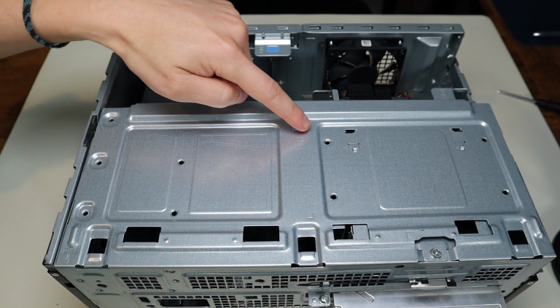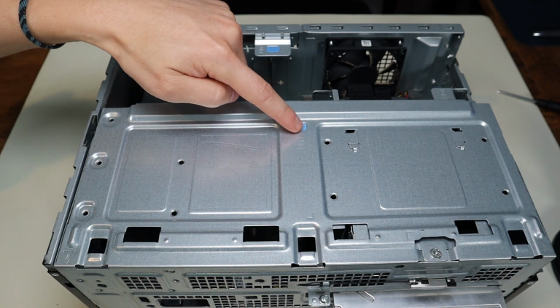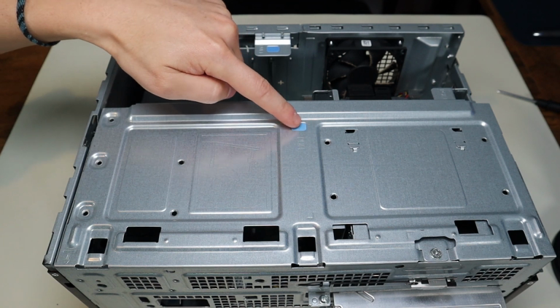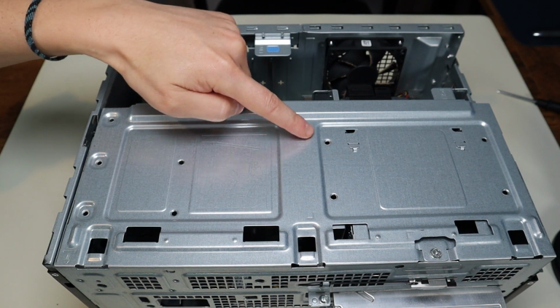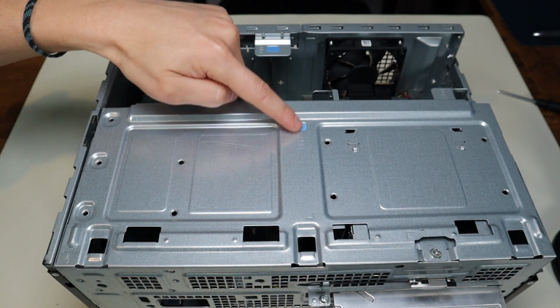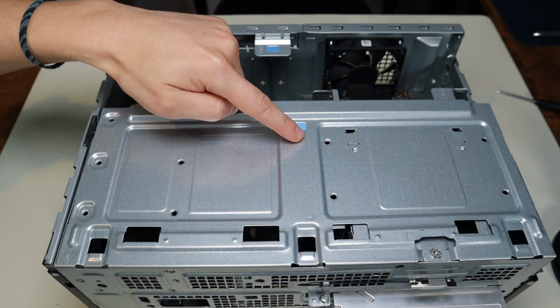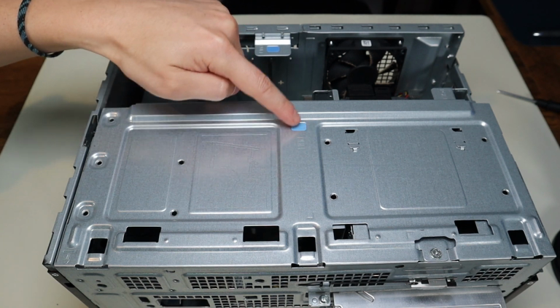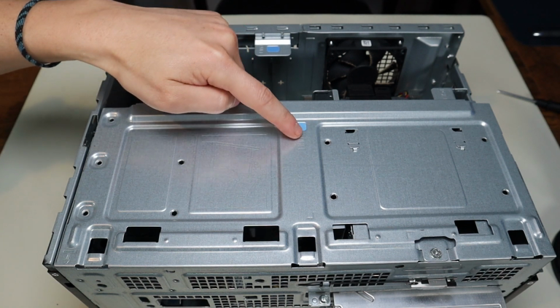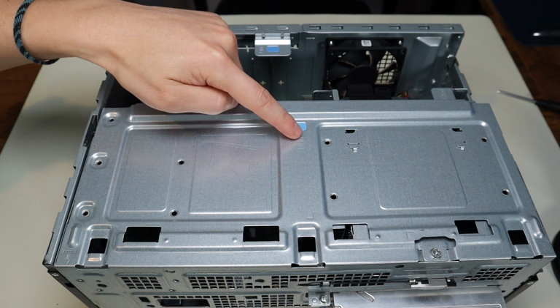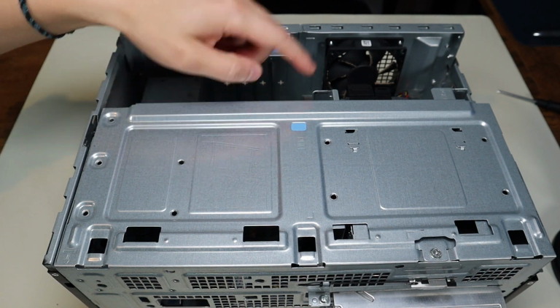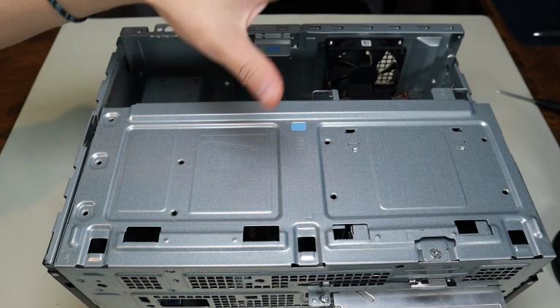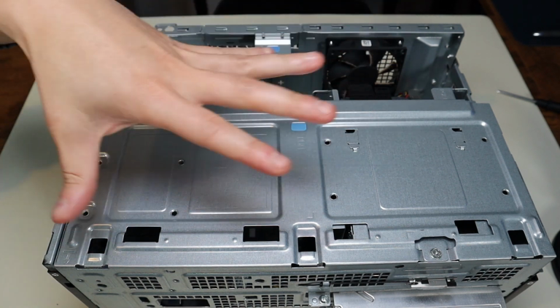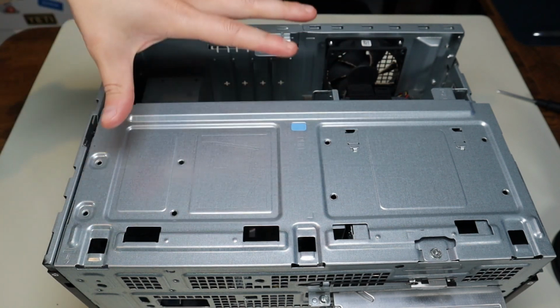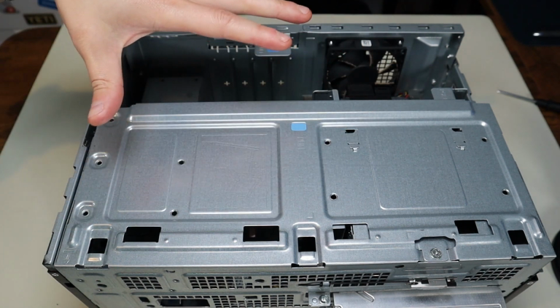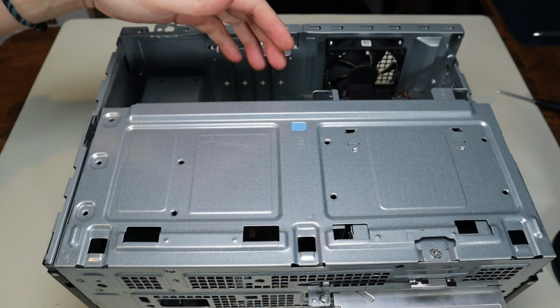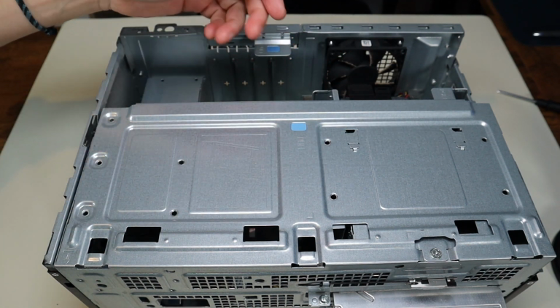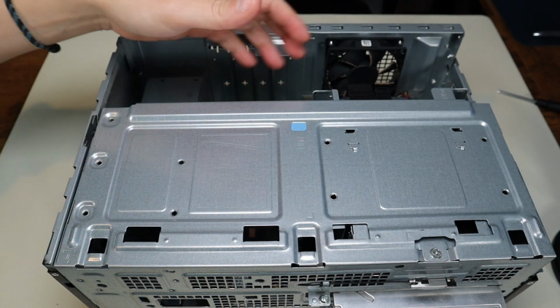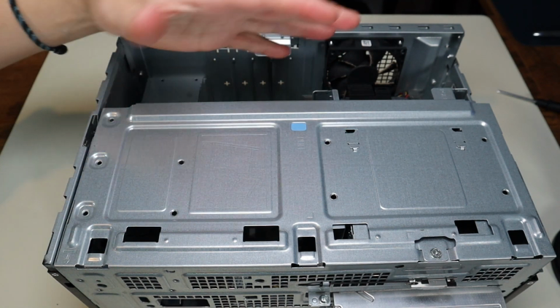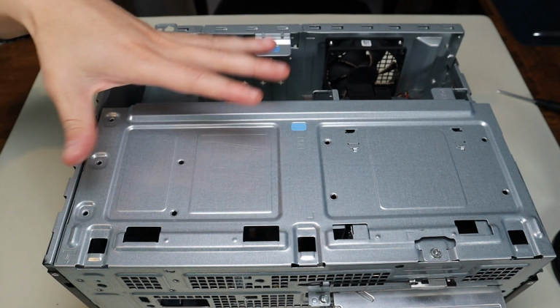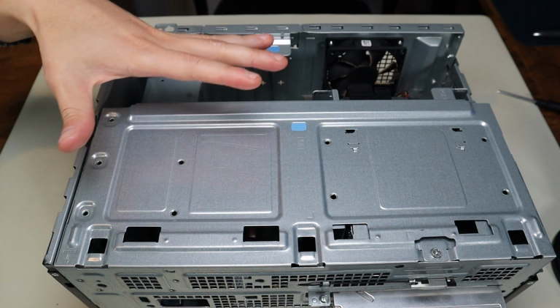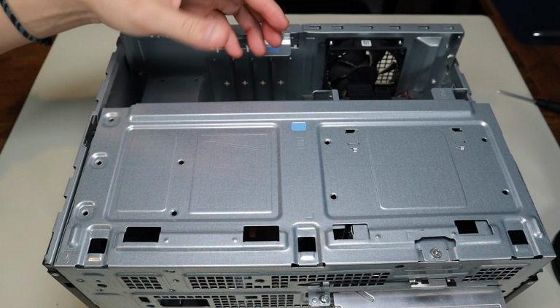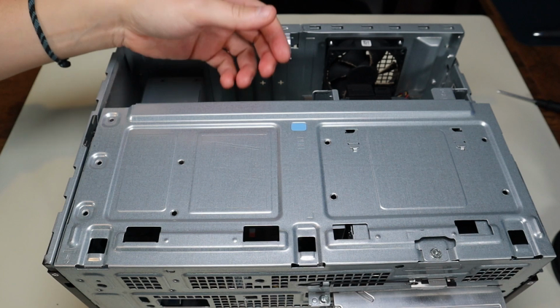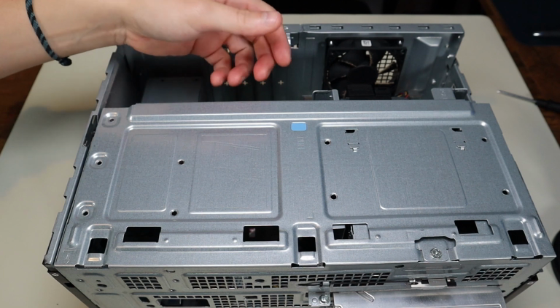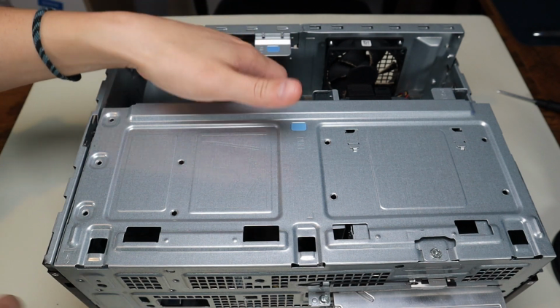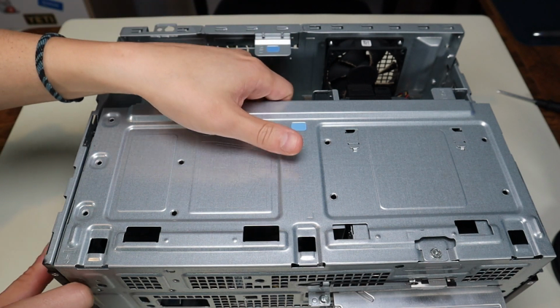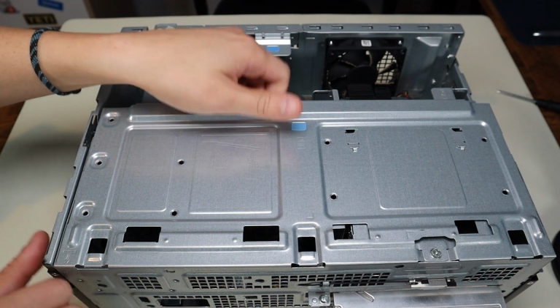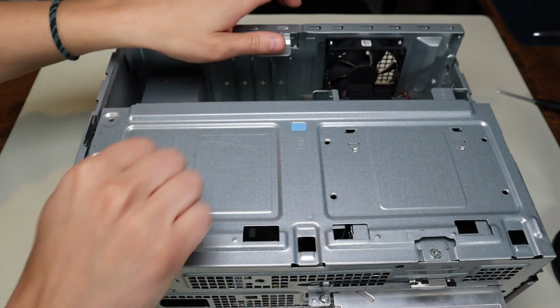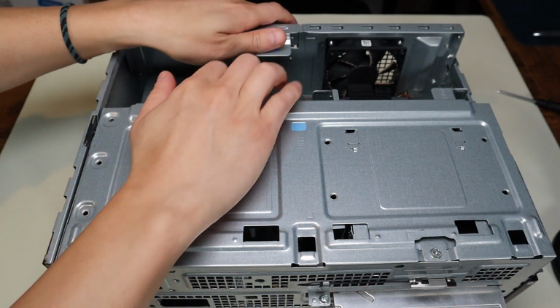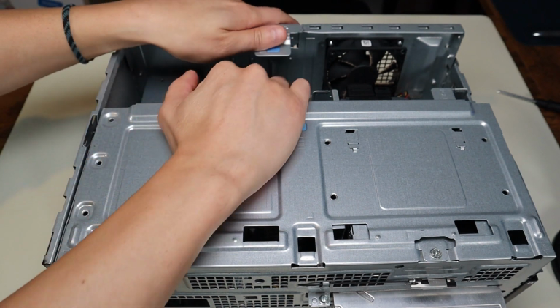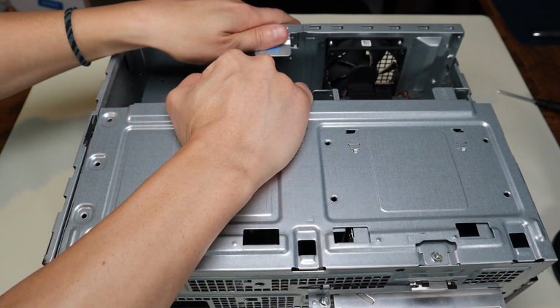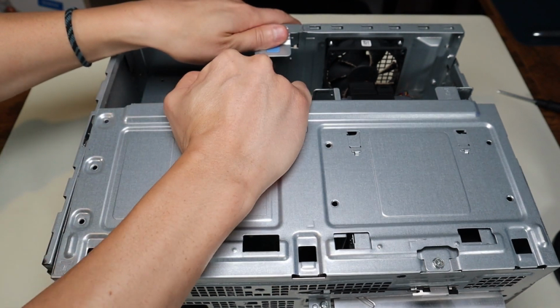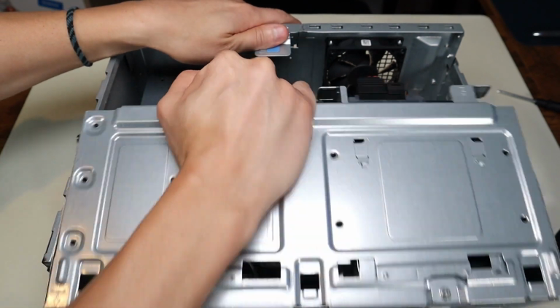Open this up more so we can access the inside of the computer. You'll see this blue tab here that says 'pull', so you don't have to unscrew anything. There are no levers or switches — you just grab it and pull it over.